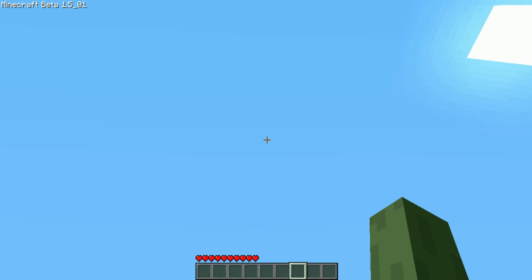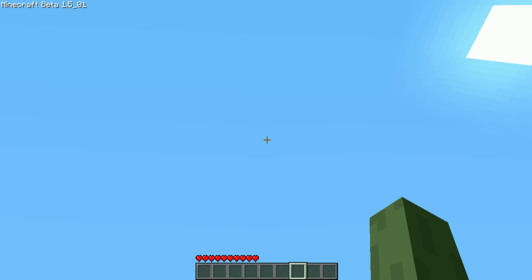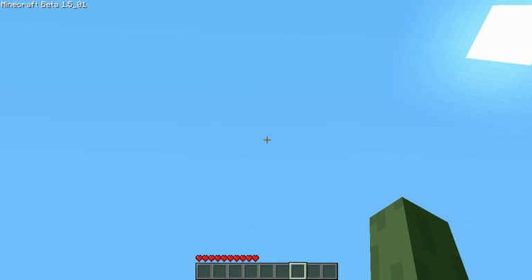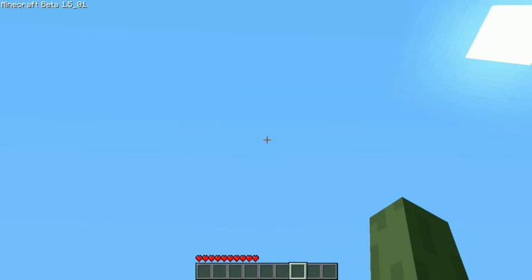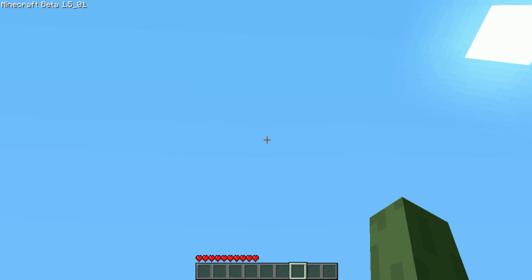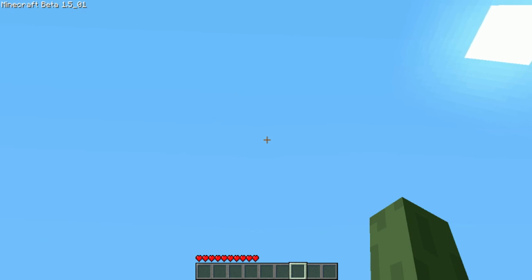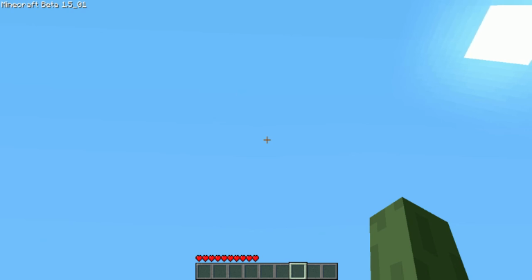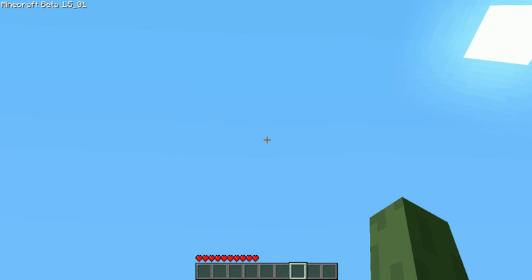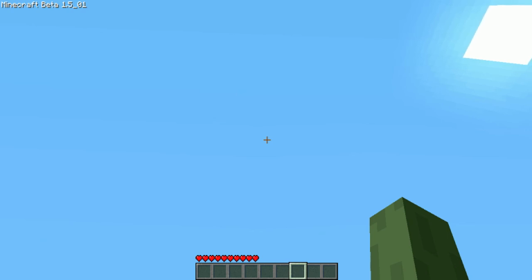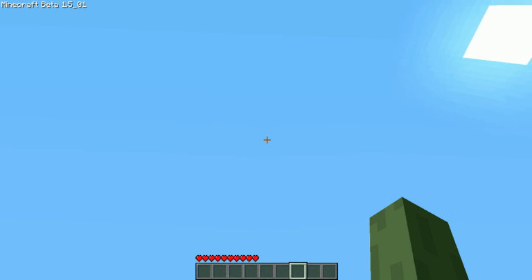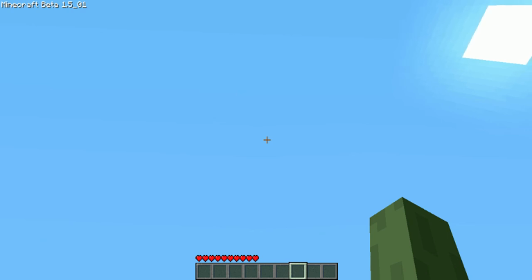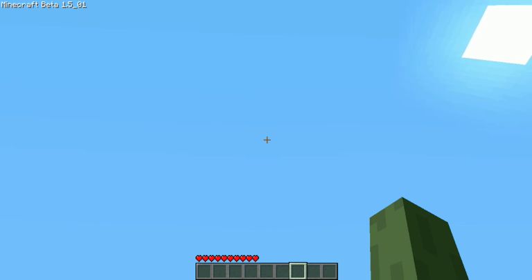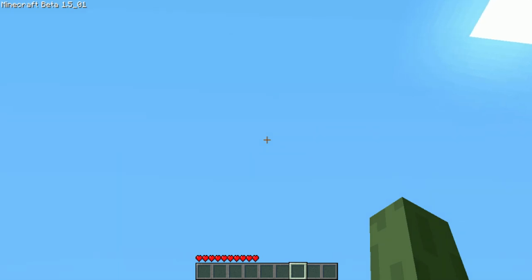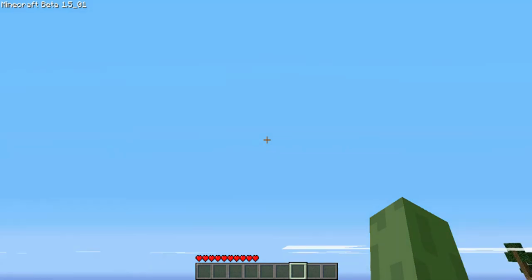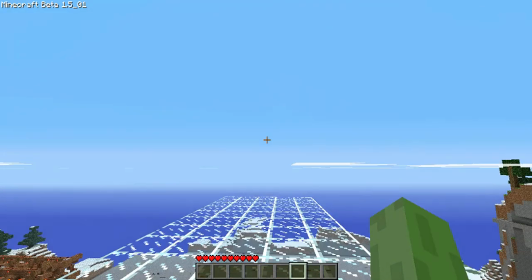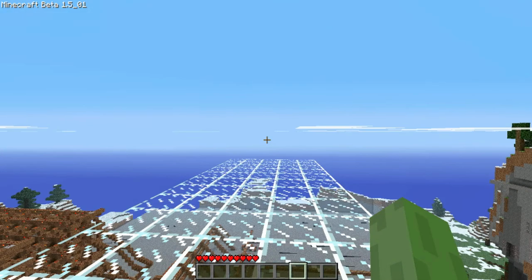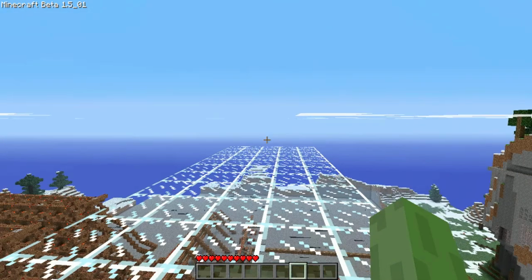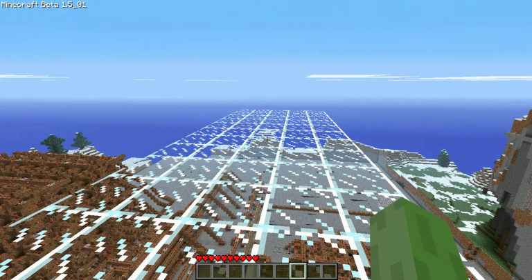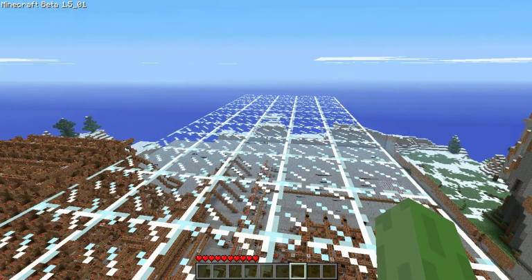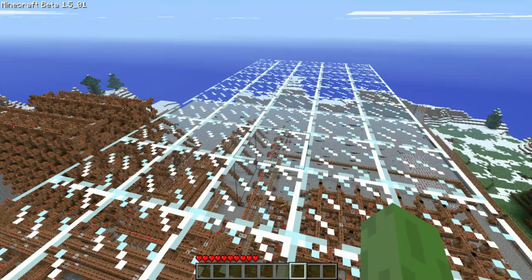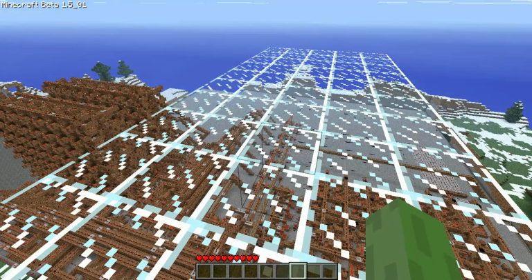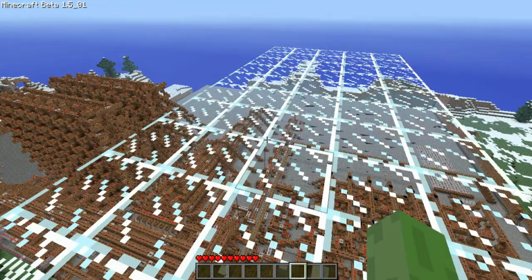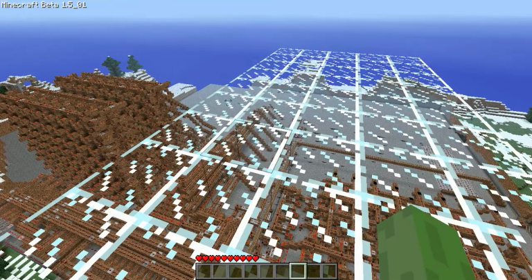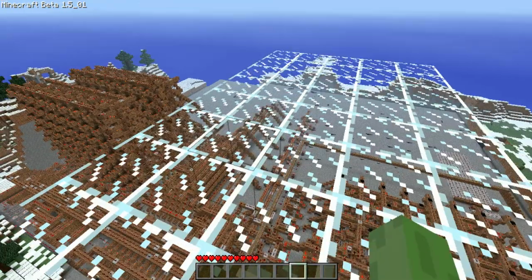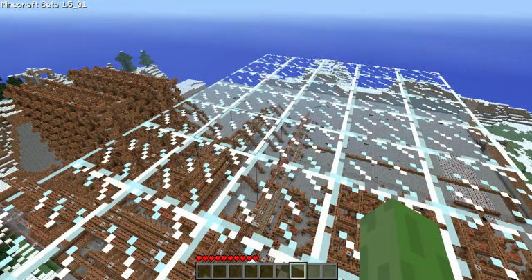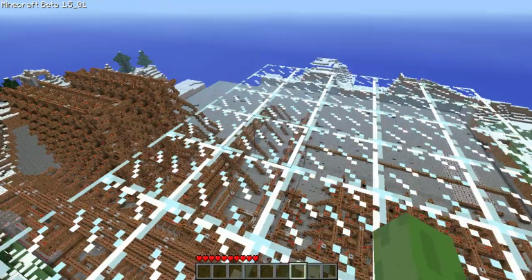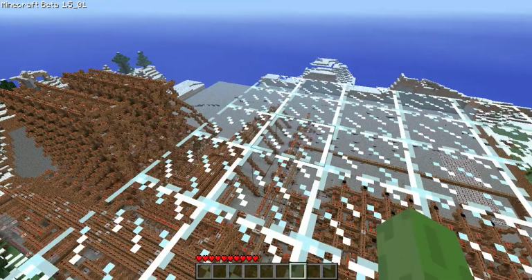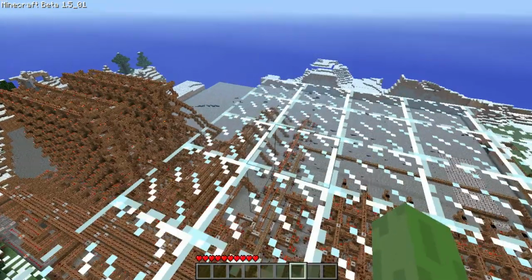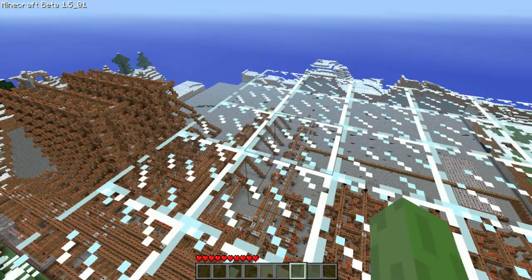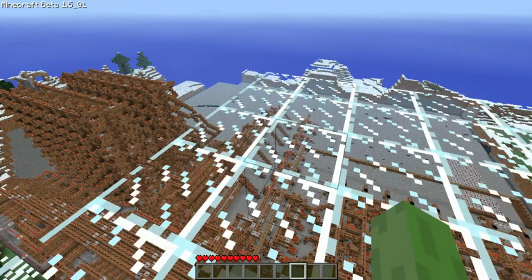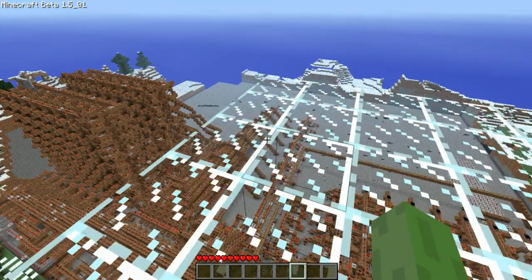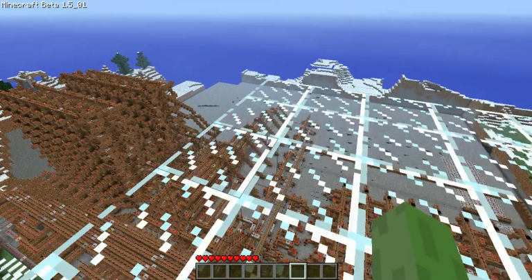Hey guys, it's Seth. We're back with another video, and this is a review on a fully programmable CPU made by Kyperia — linked to his channel in the description.